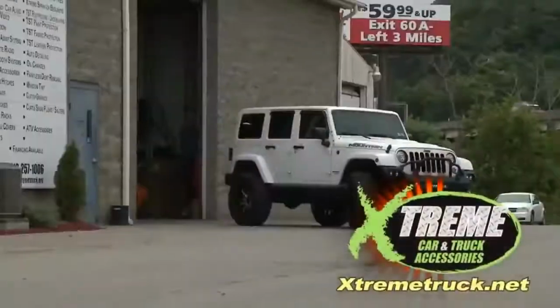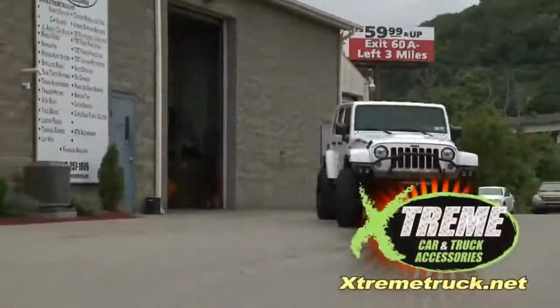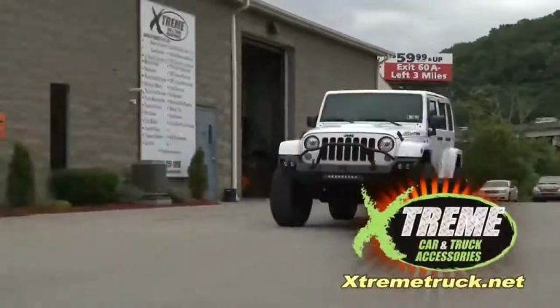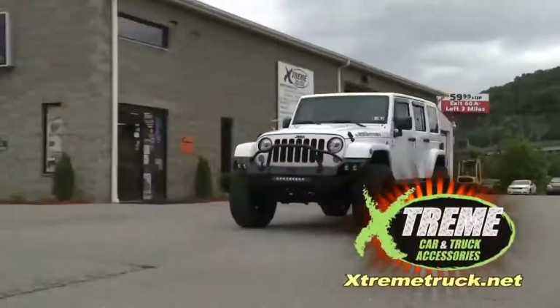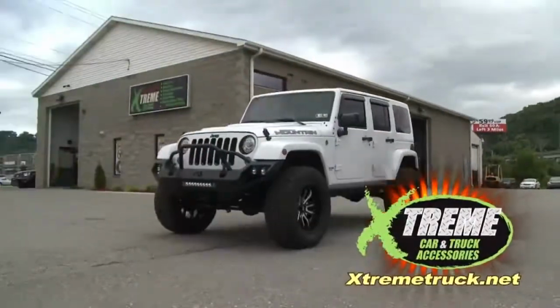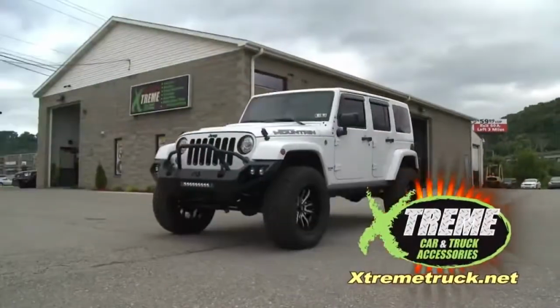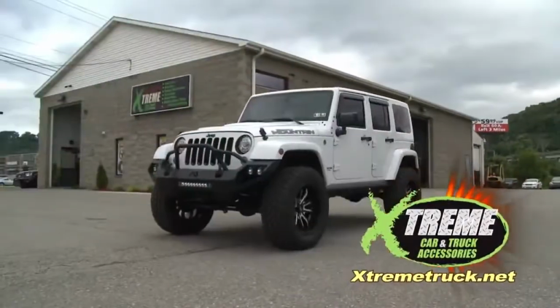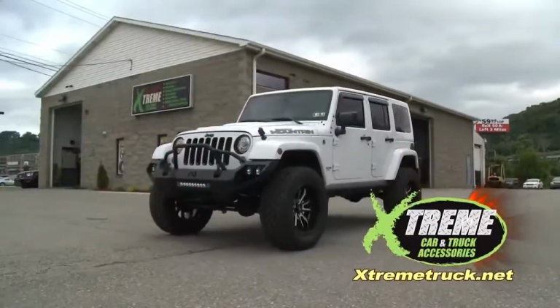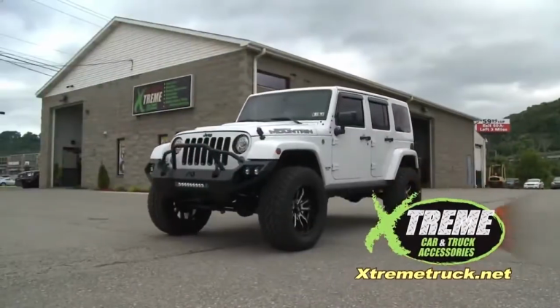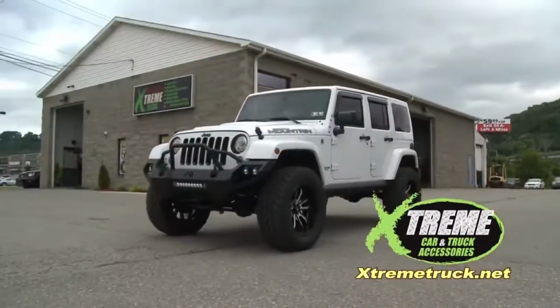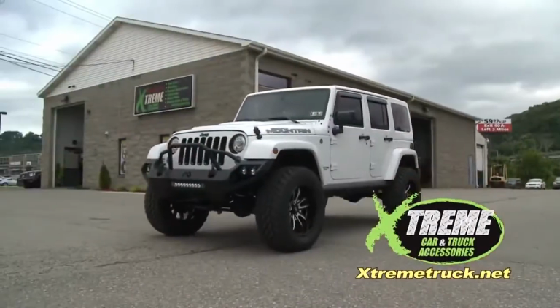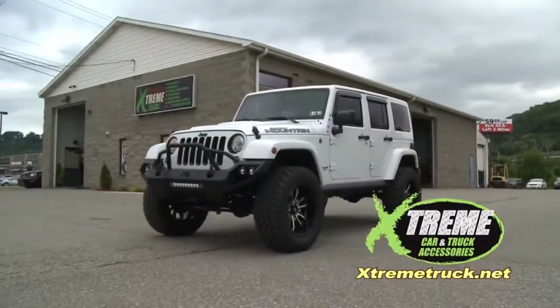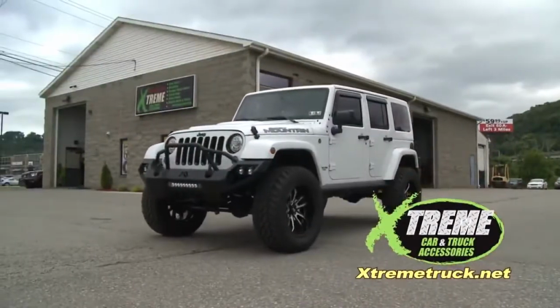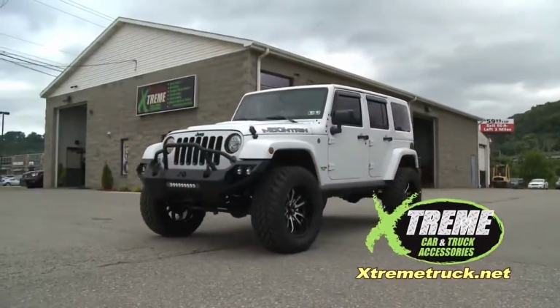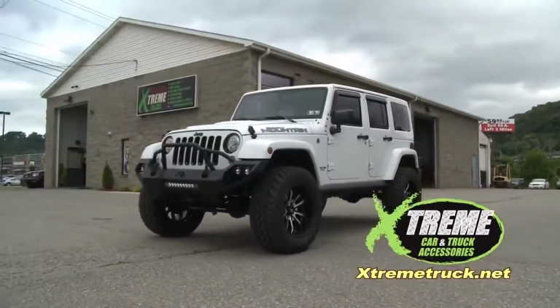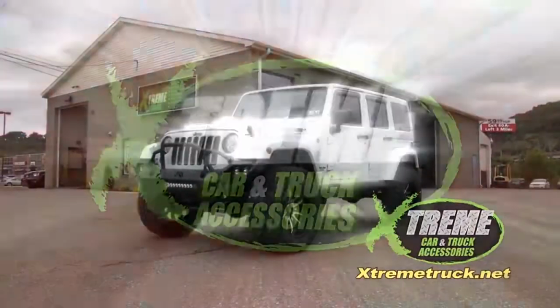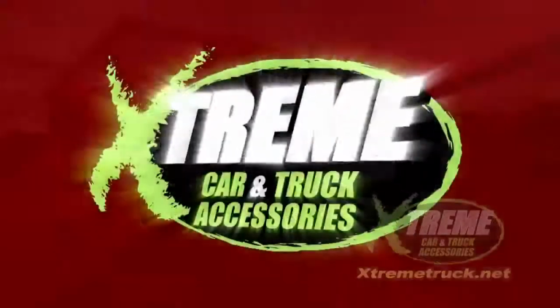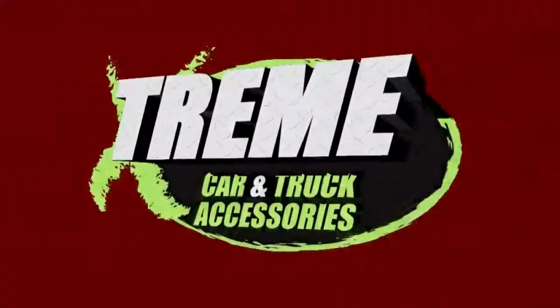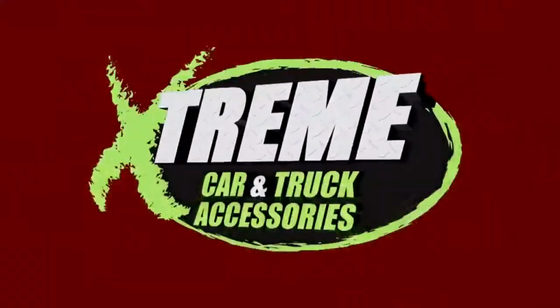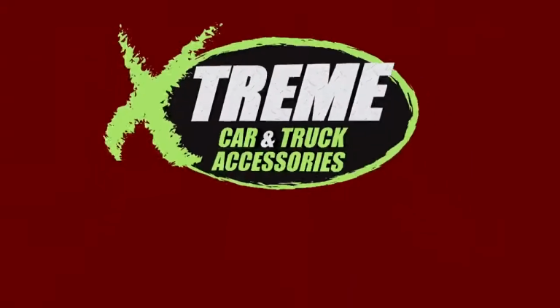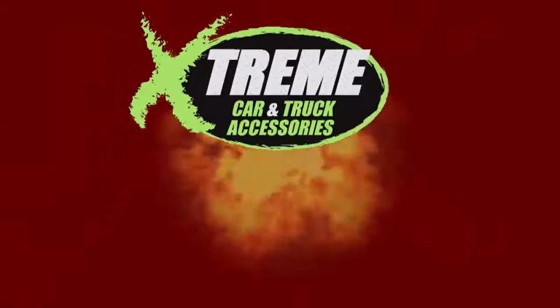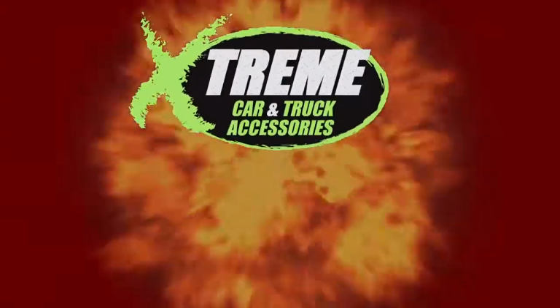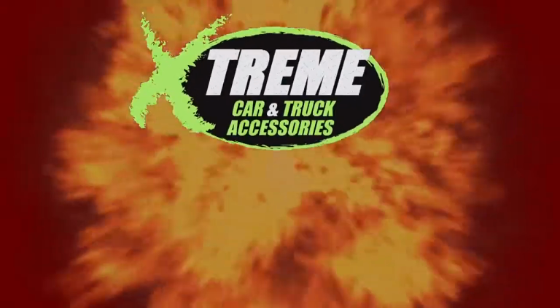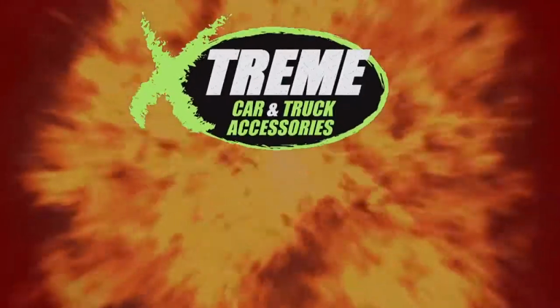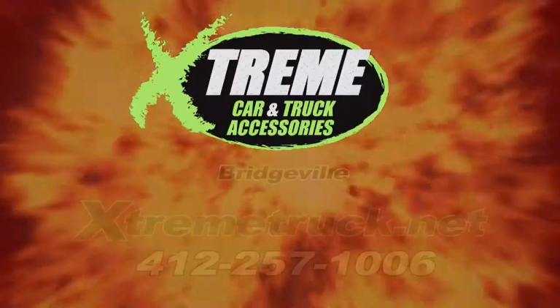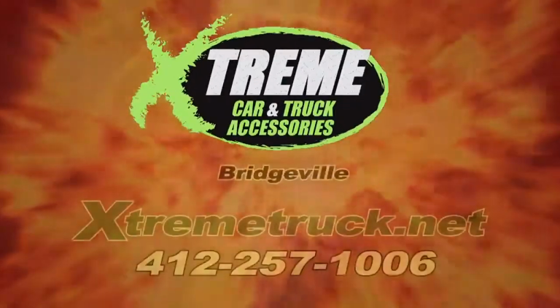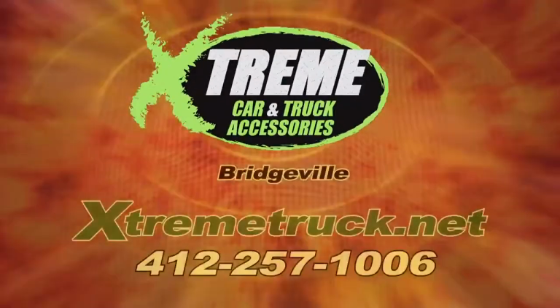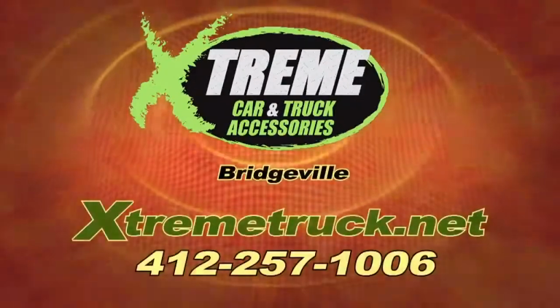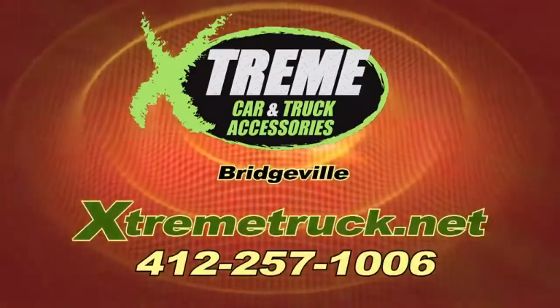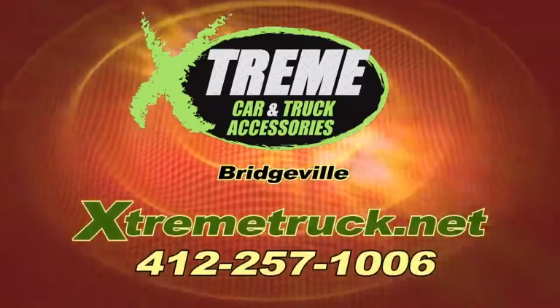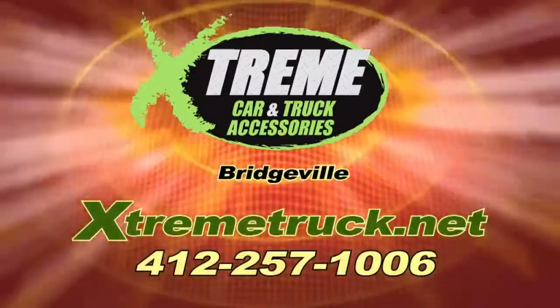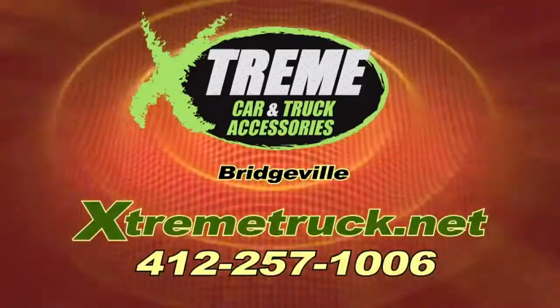Put your image in our hands. XtremeTruck.net. Get it at Xtreme.